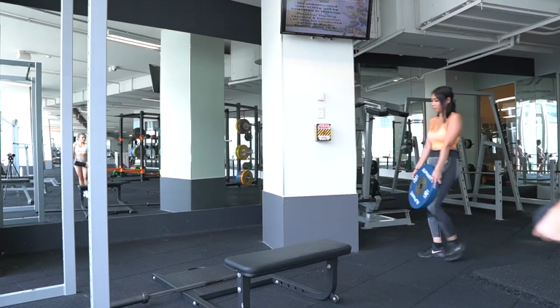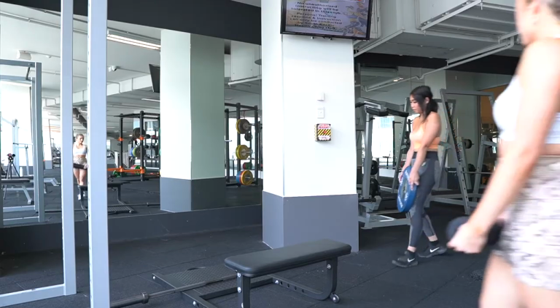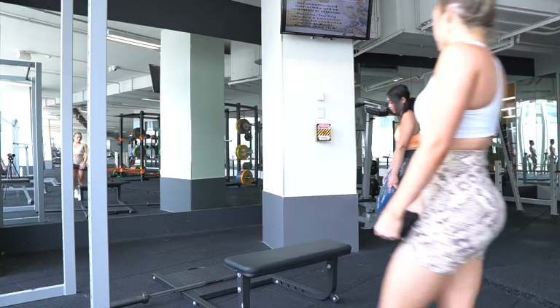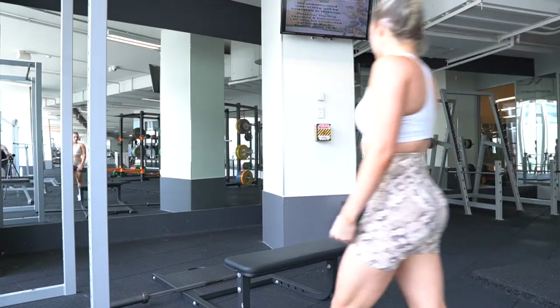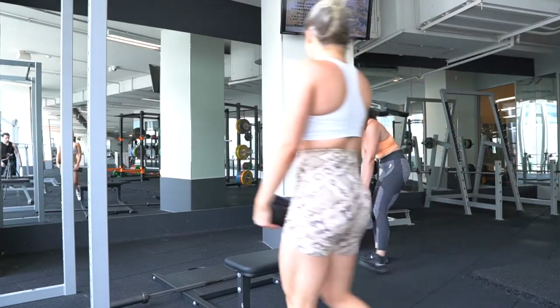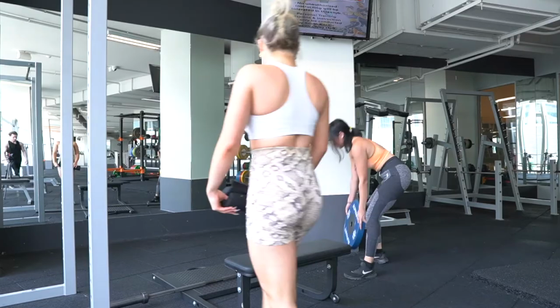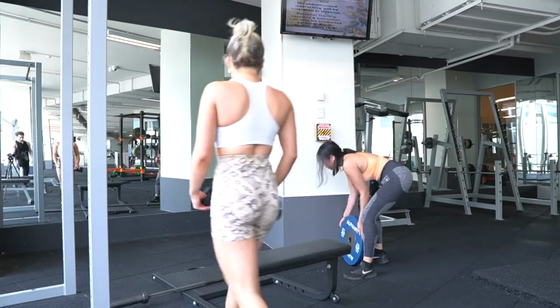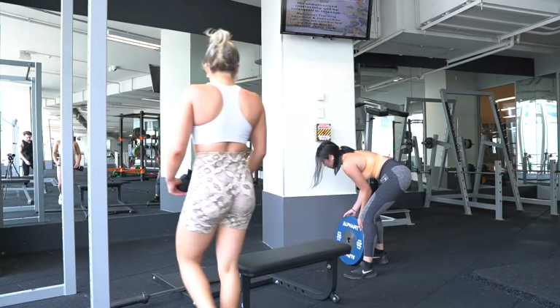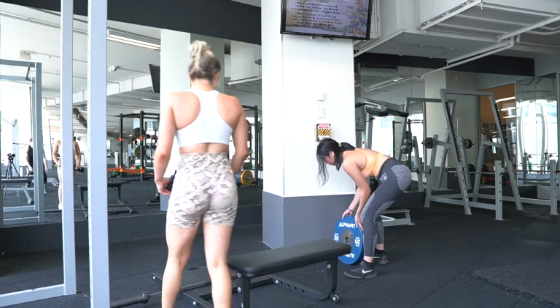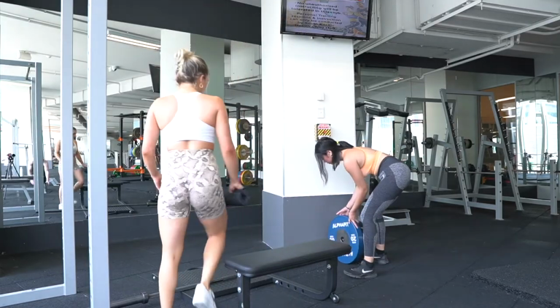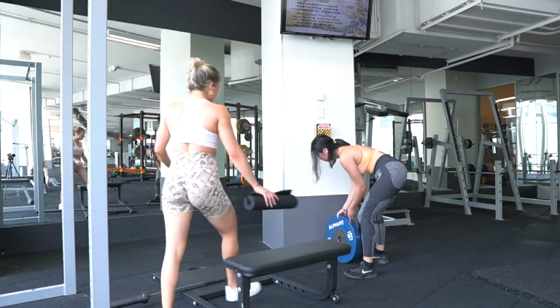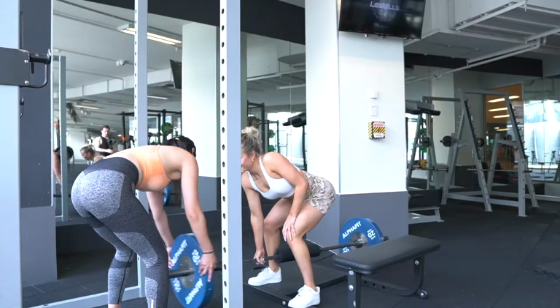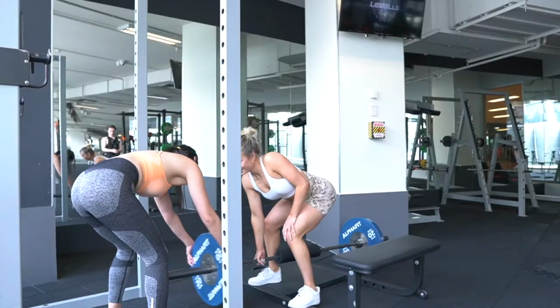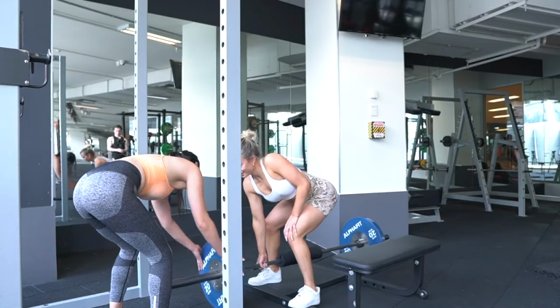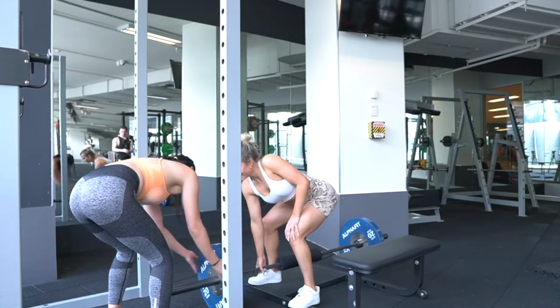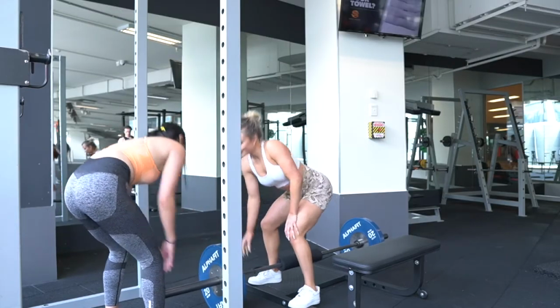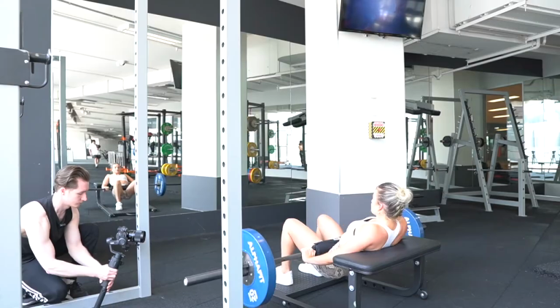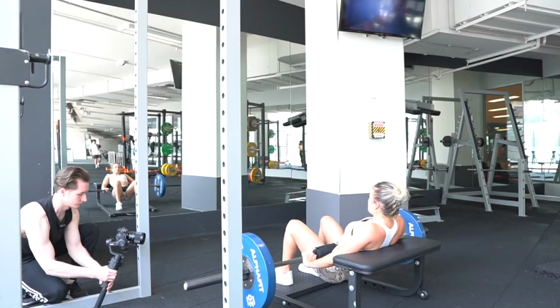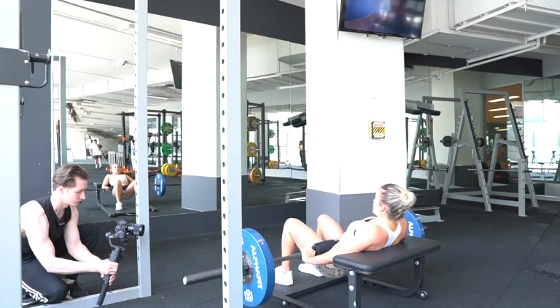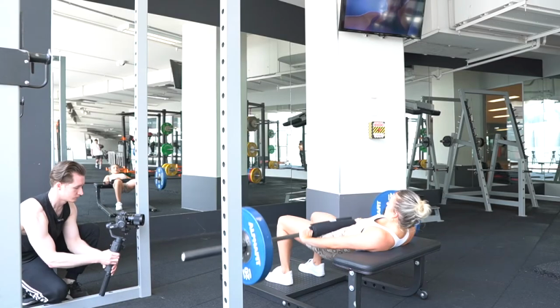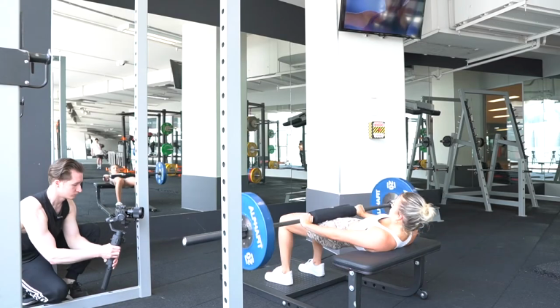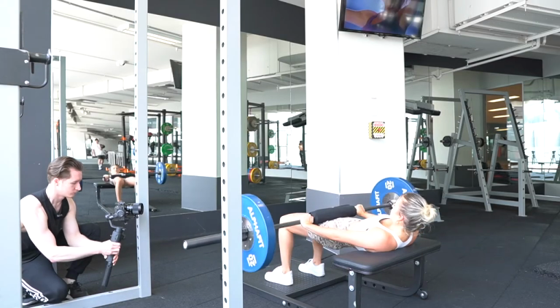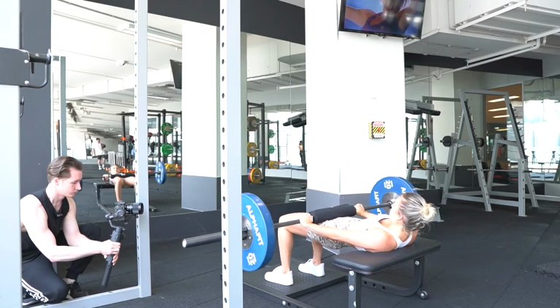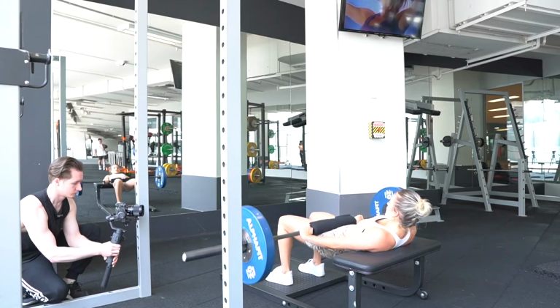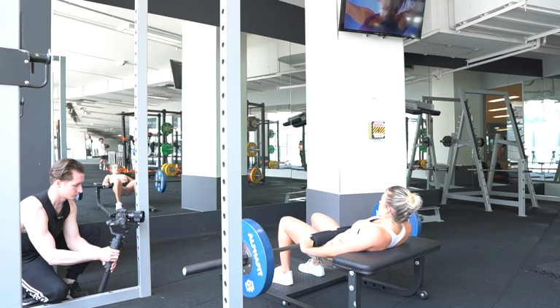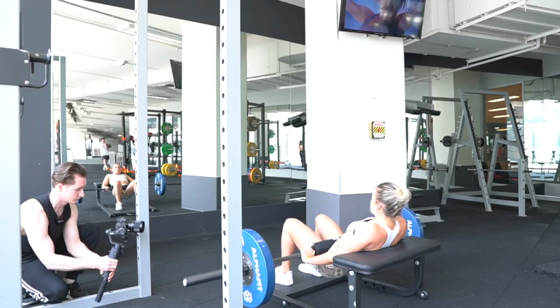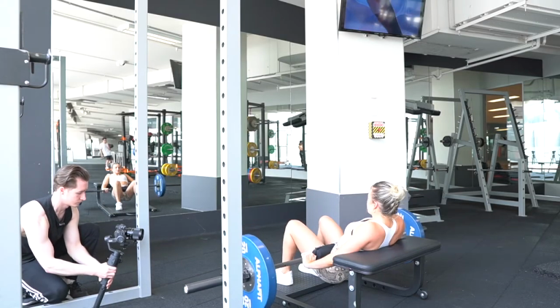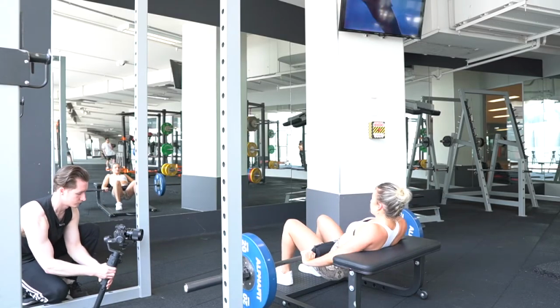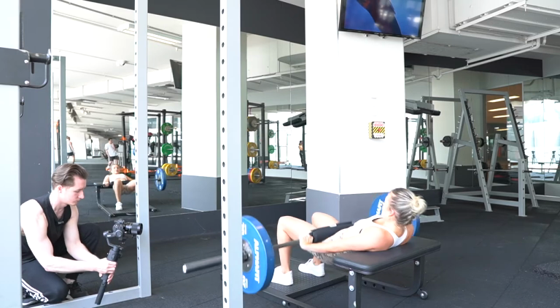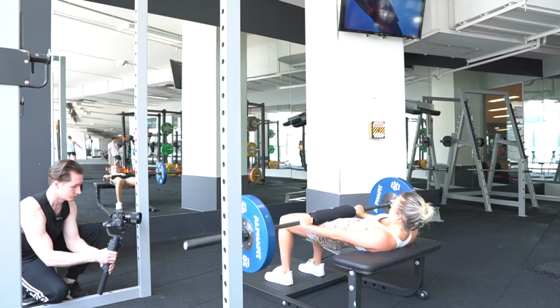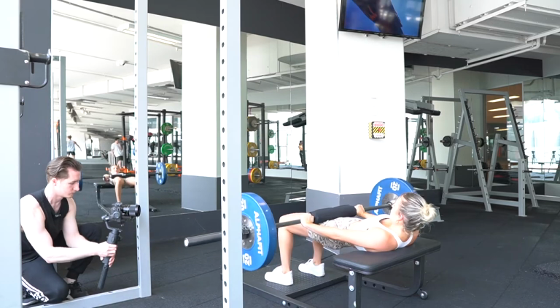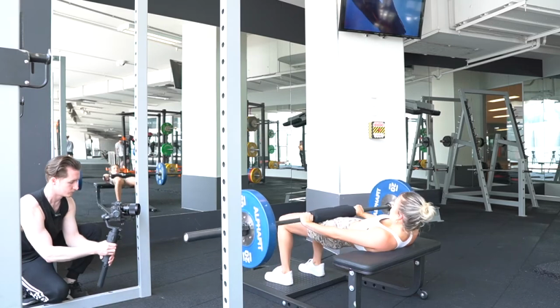After squats we went straight to hip thrust. Again I'm tracking the movement as they do the hip thrust up and down.